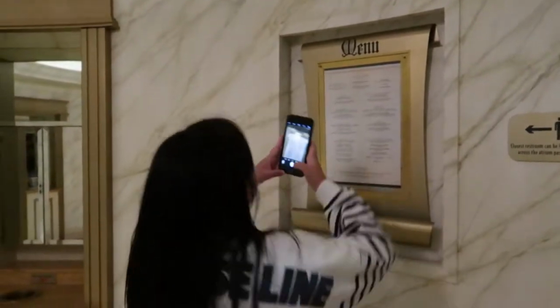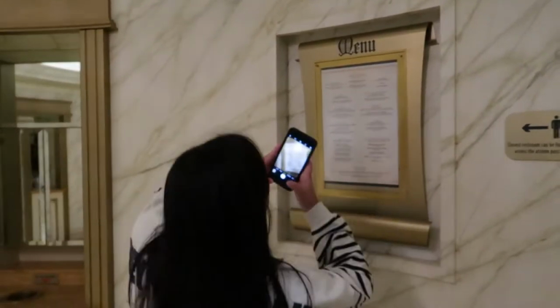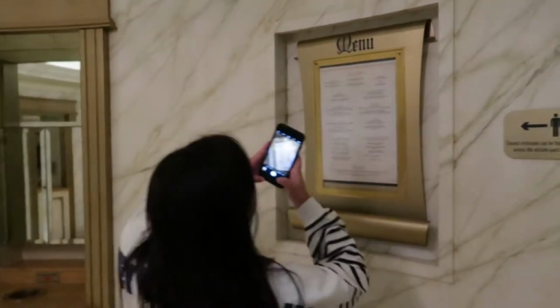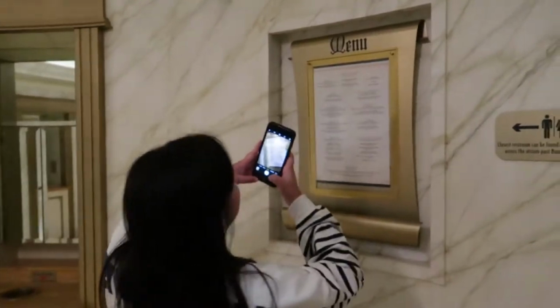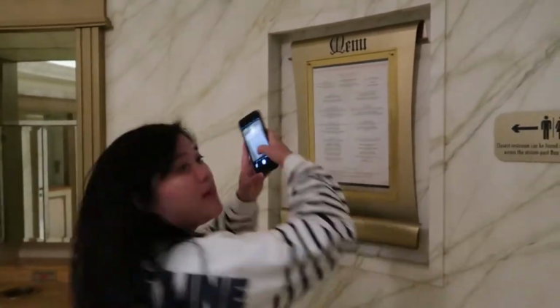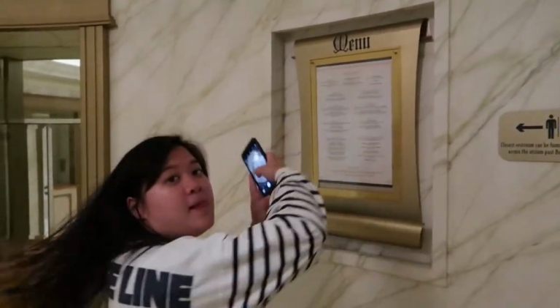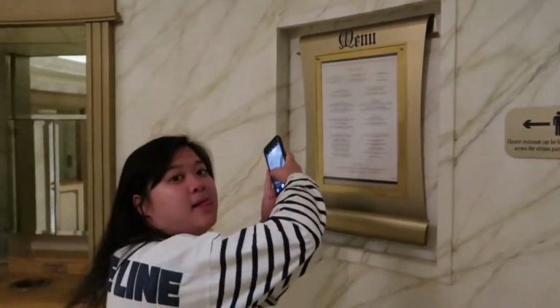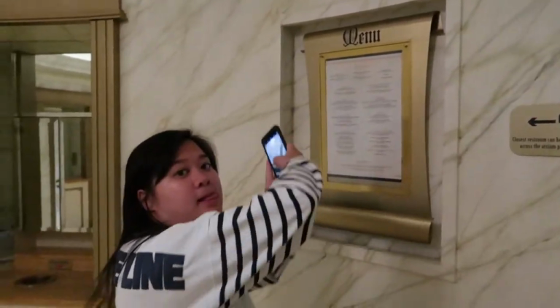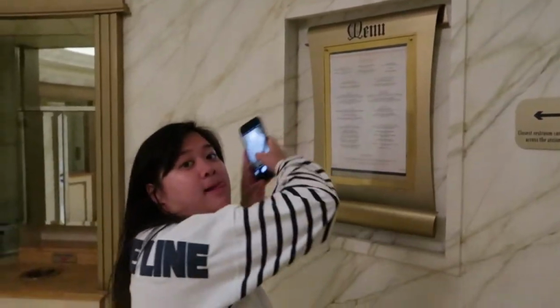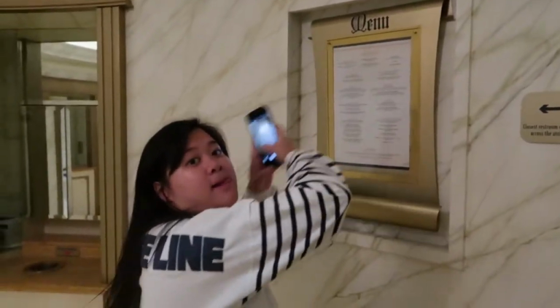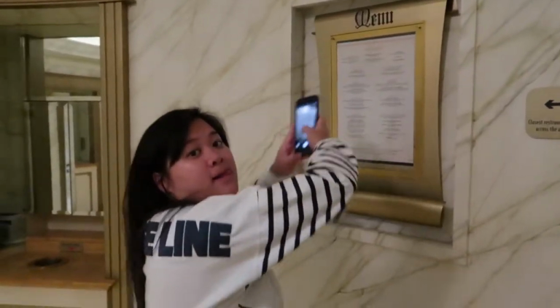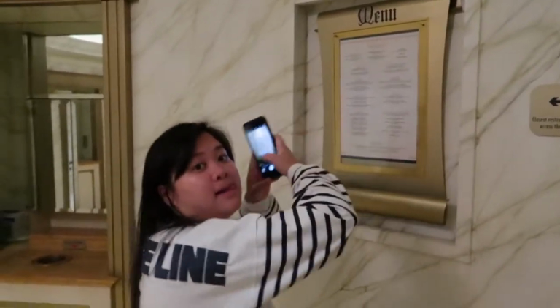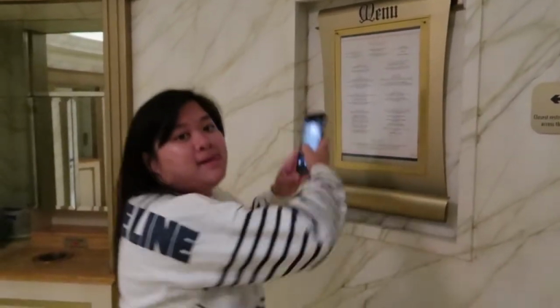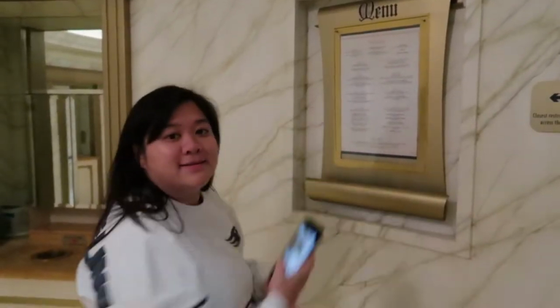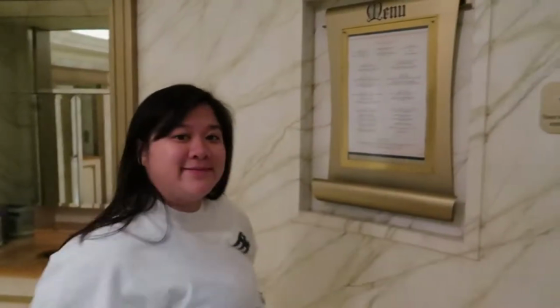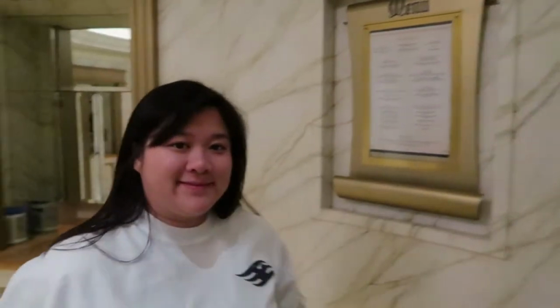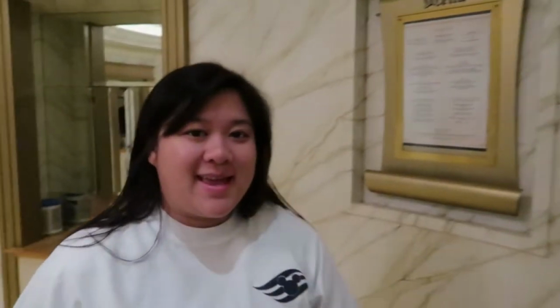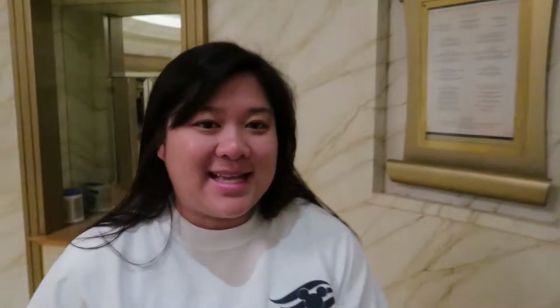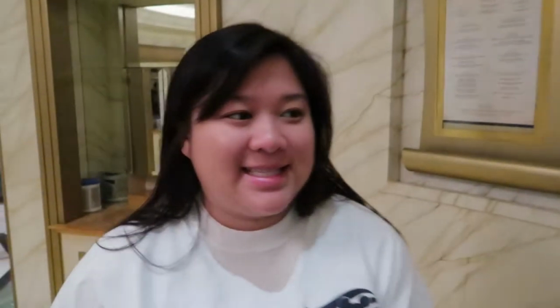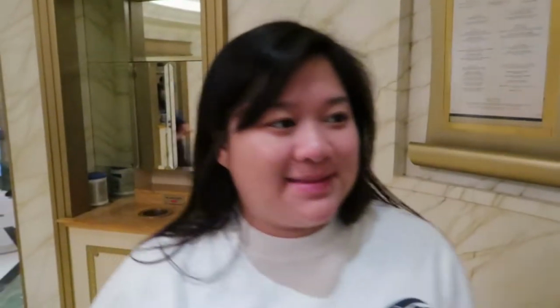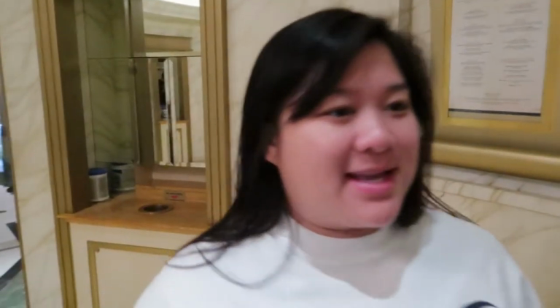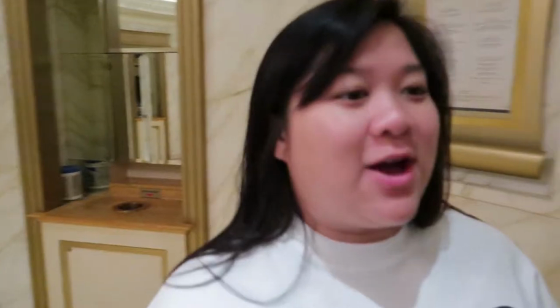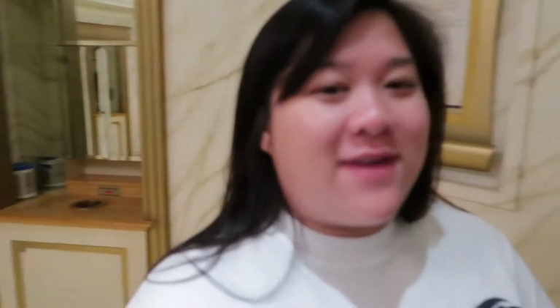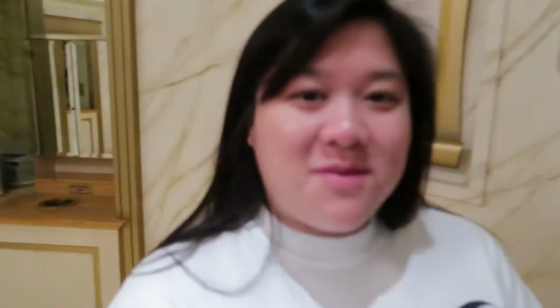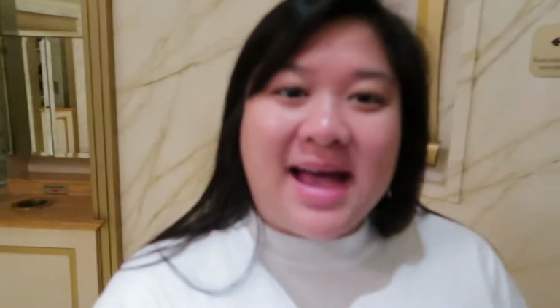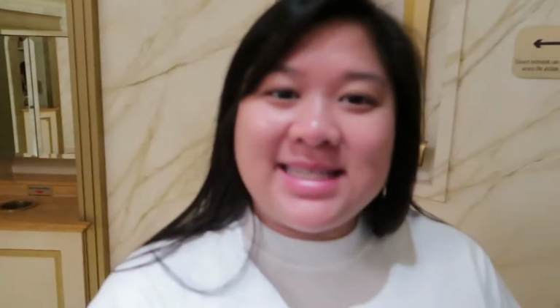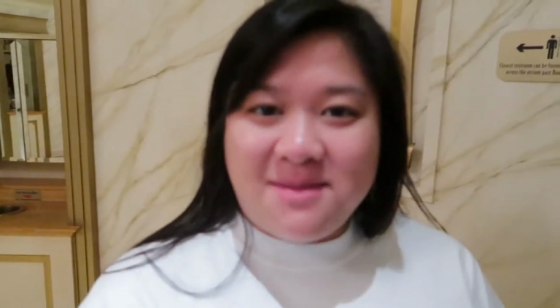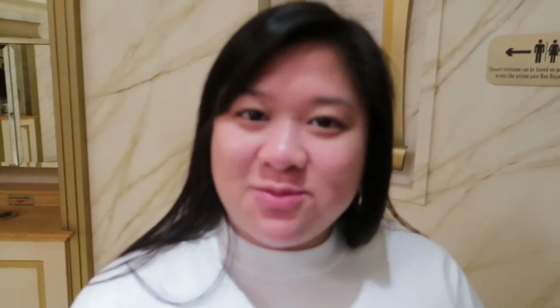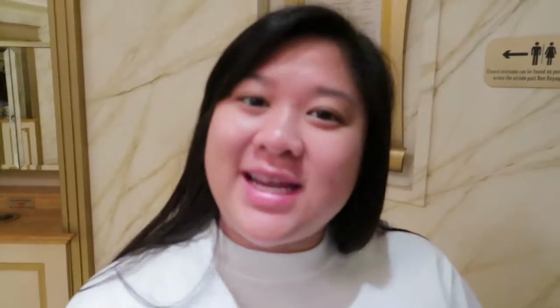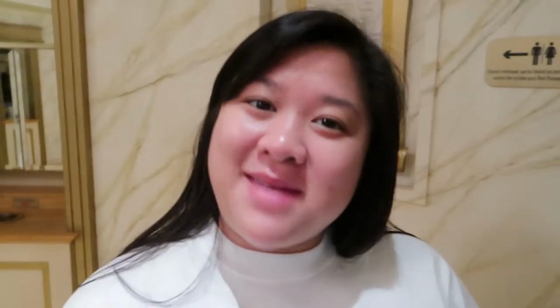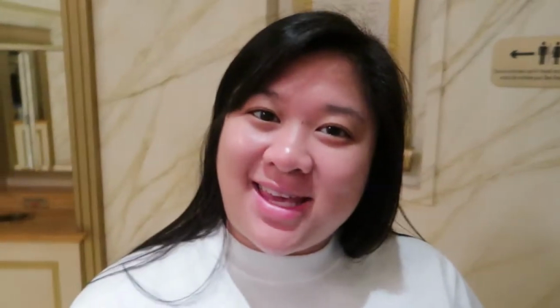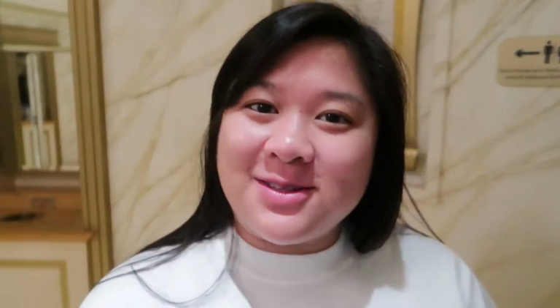Emmy's taking a picture of the menu for her sister, because our favorite pastime is reading menus.